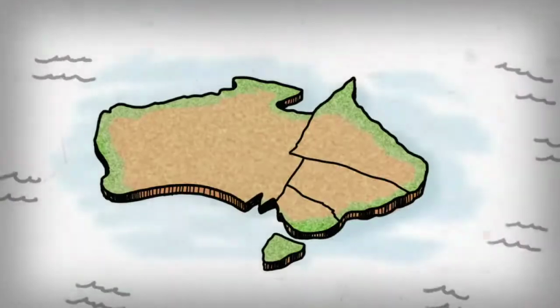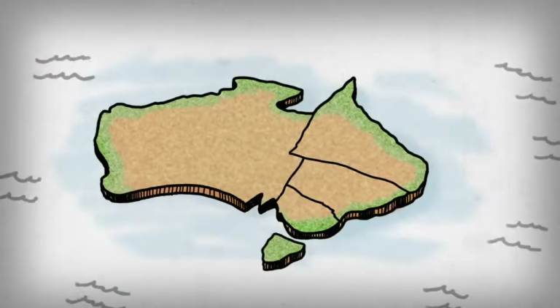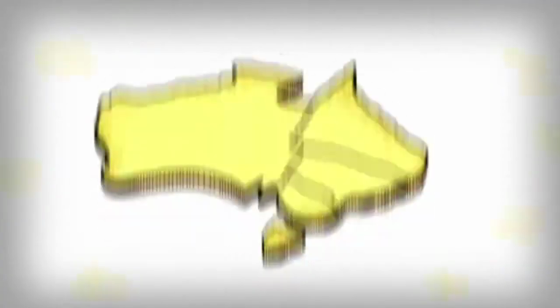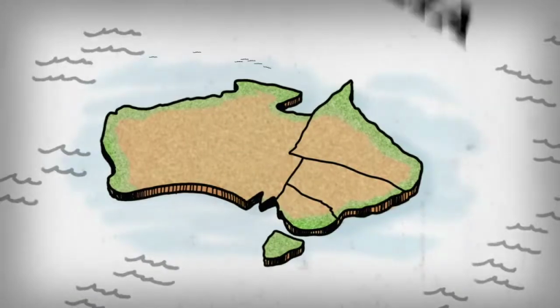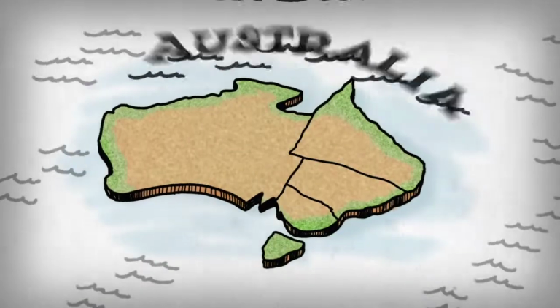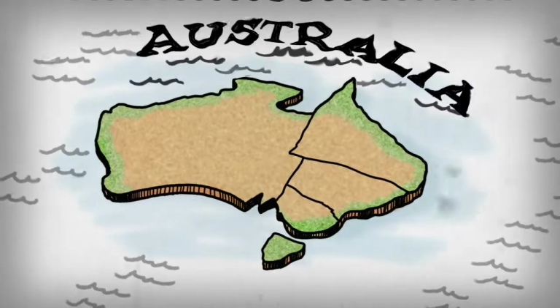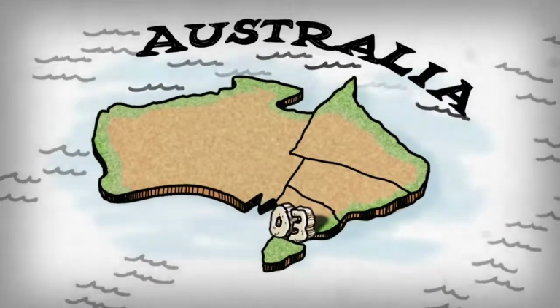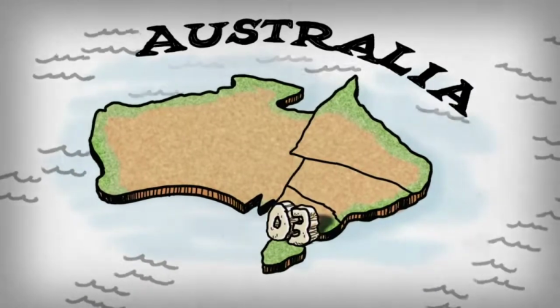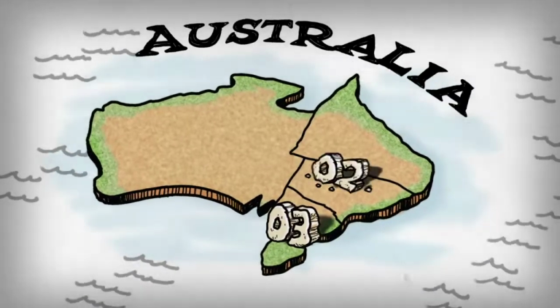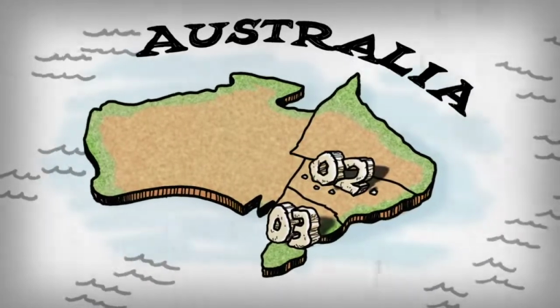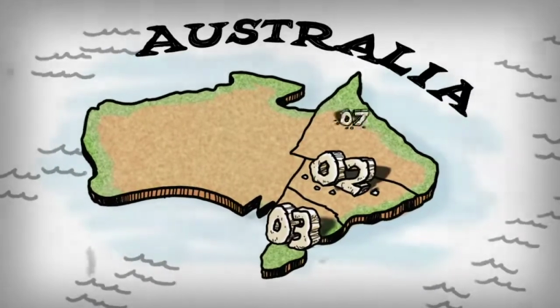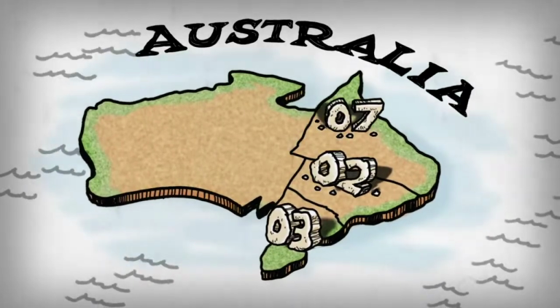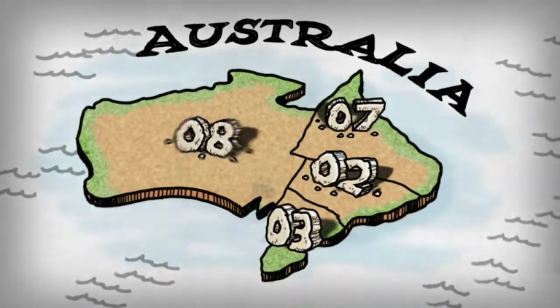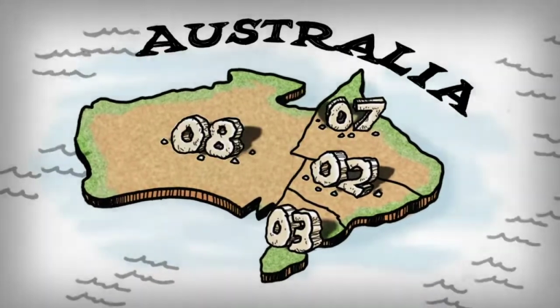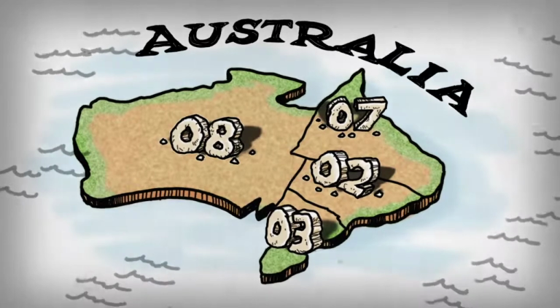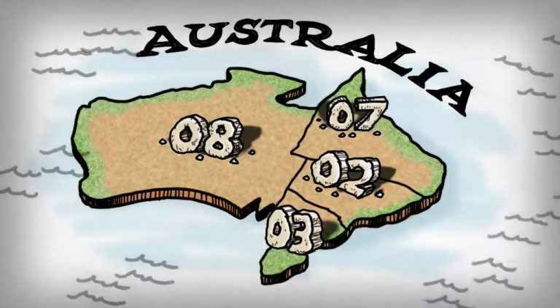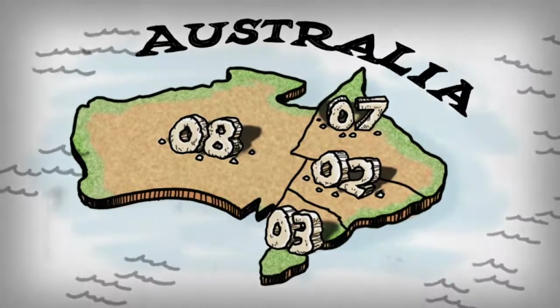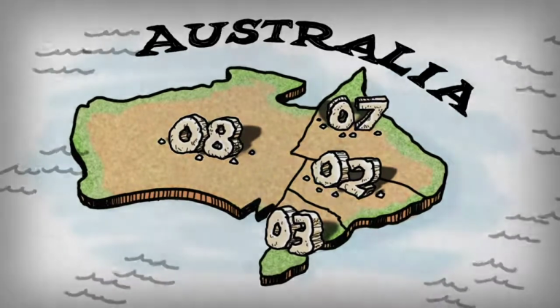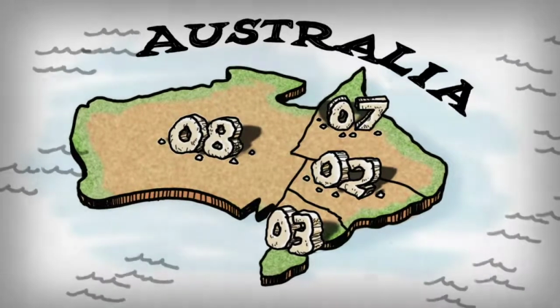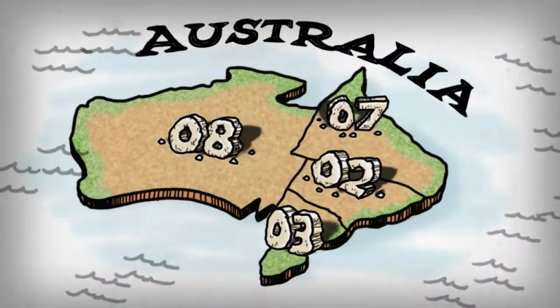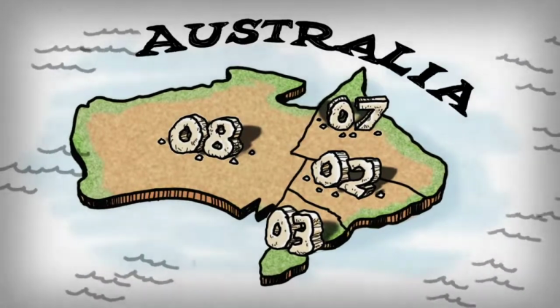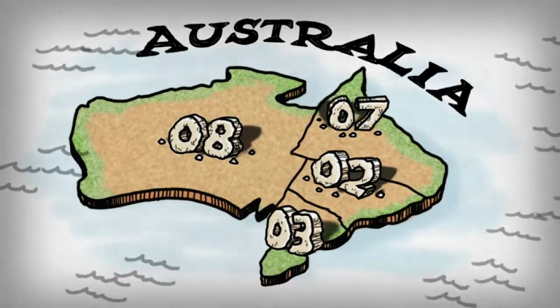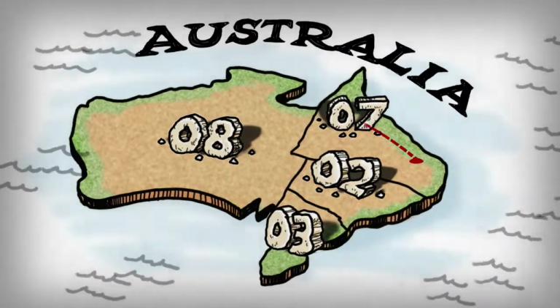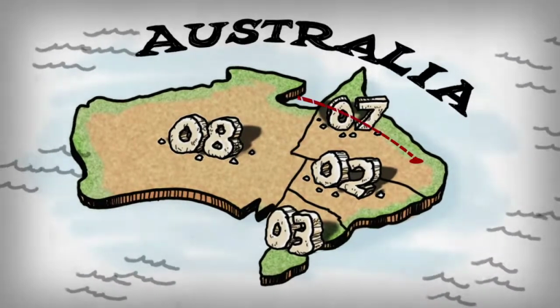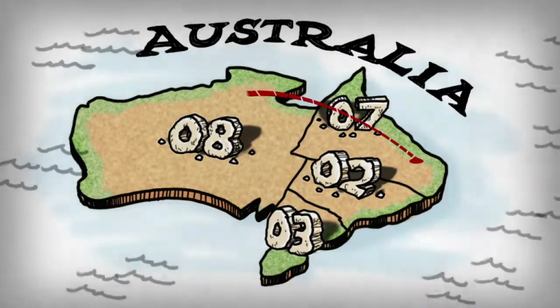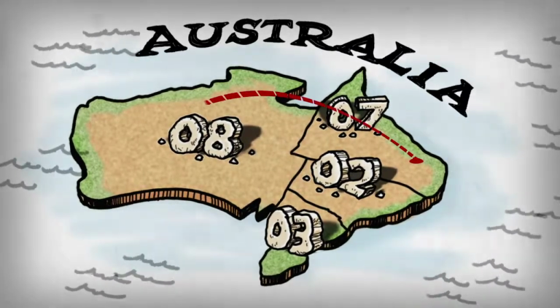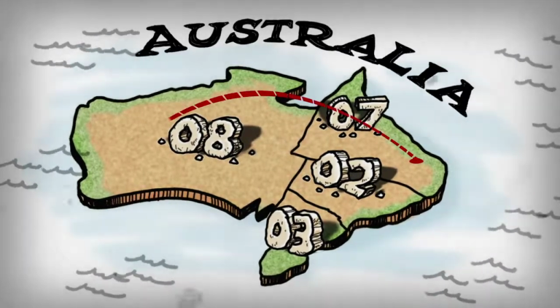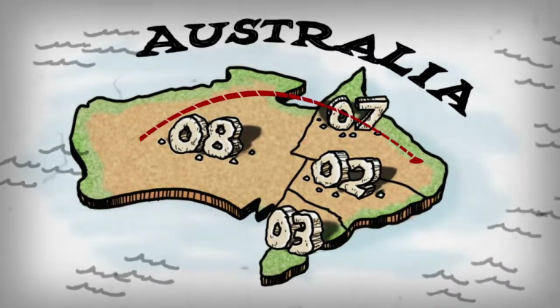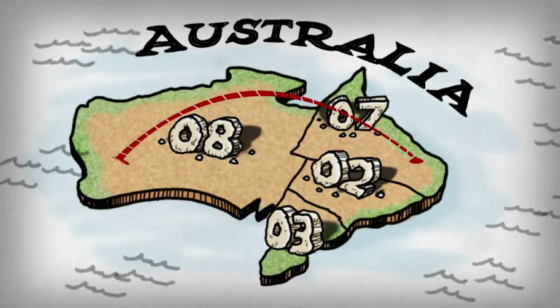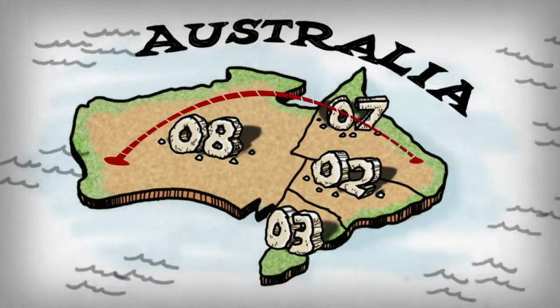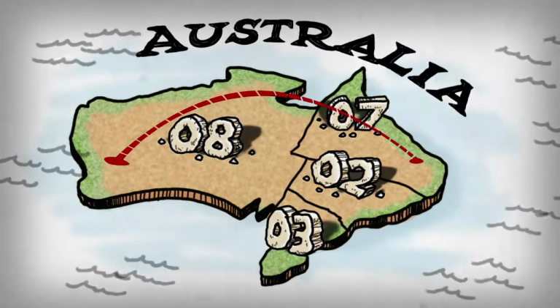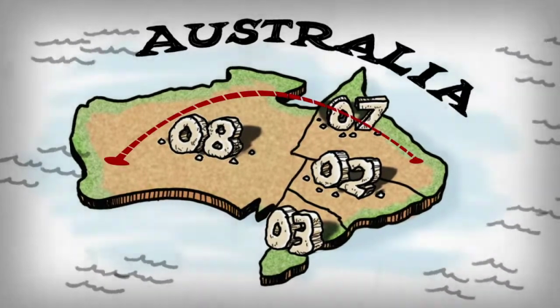In the olden days, you could only give your customer a telephone number based on their area, so people could tell from the area code where someone lived.